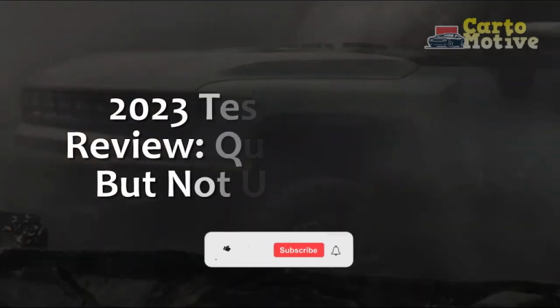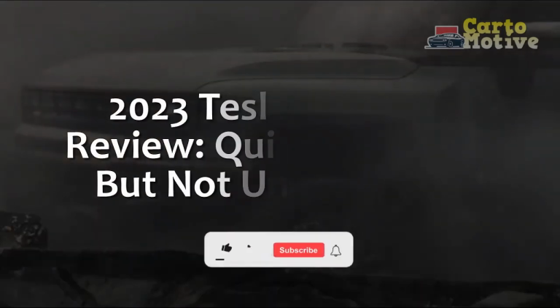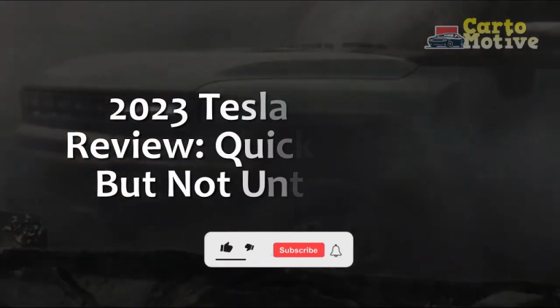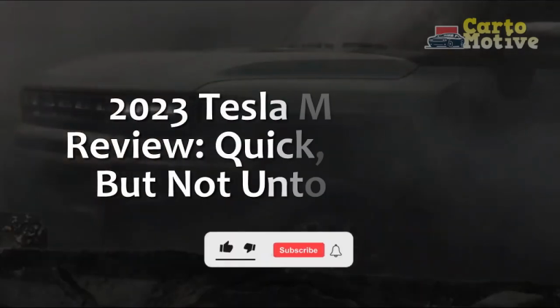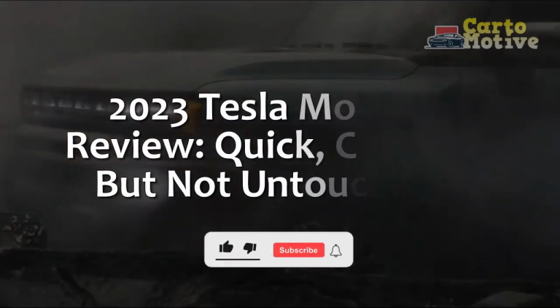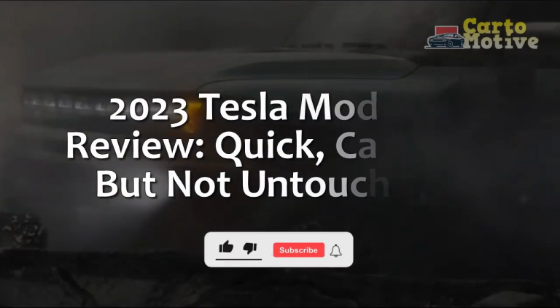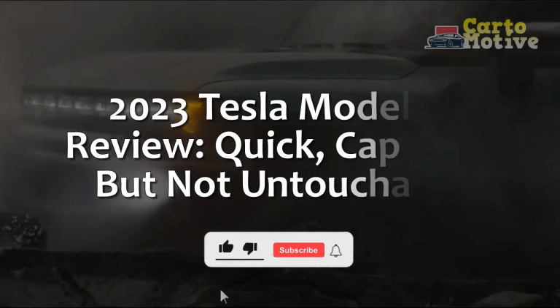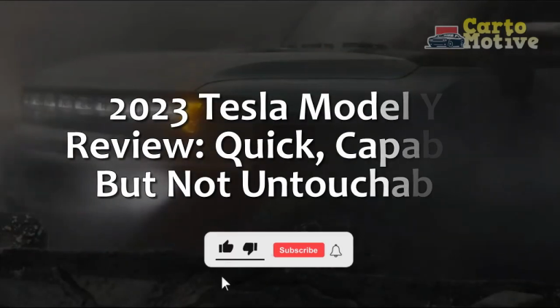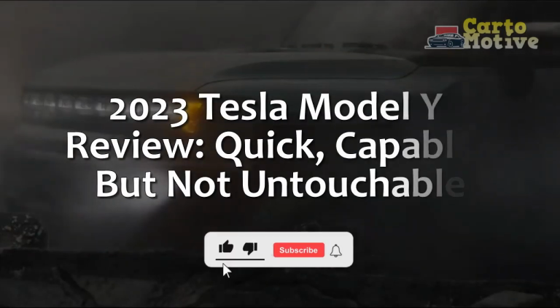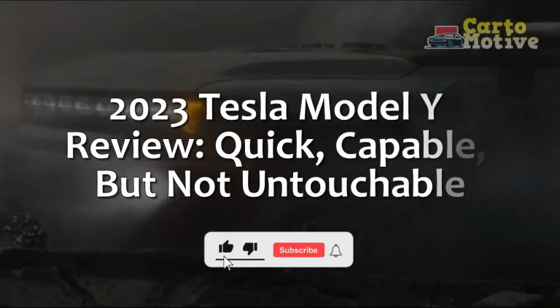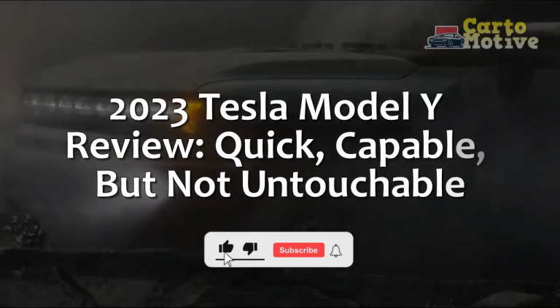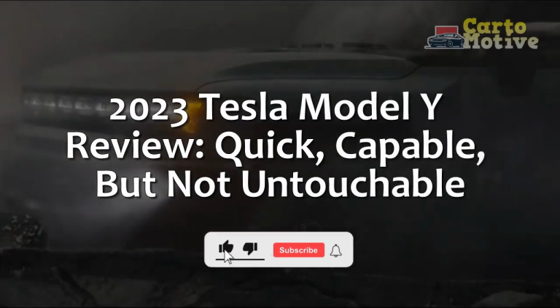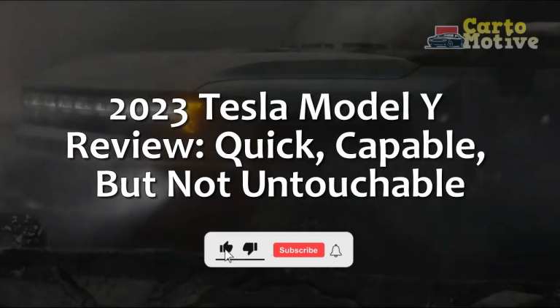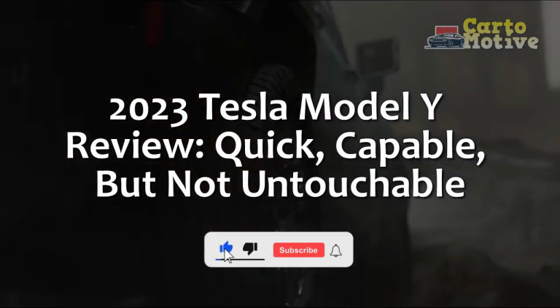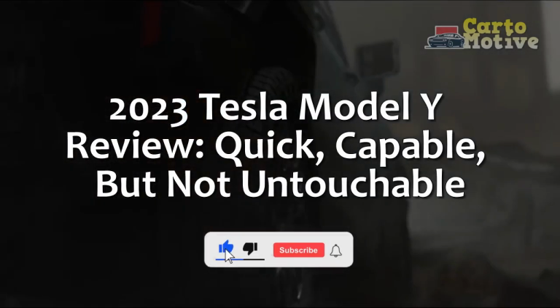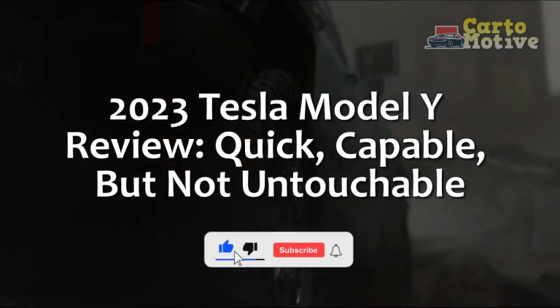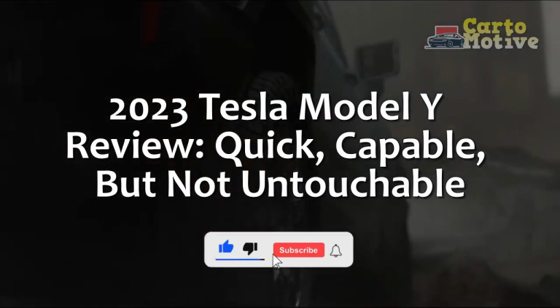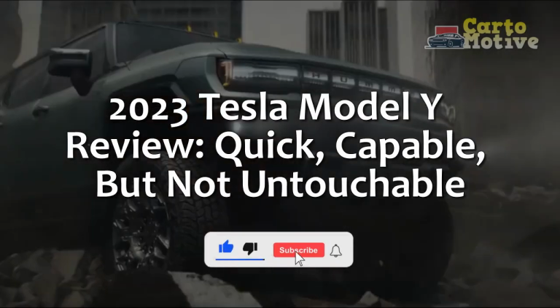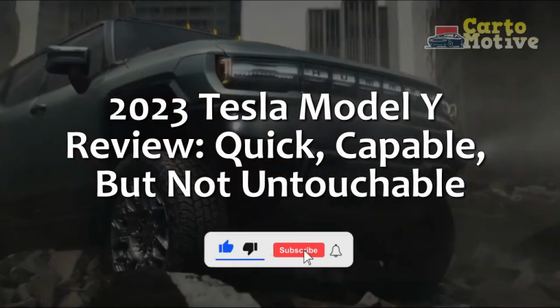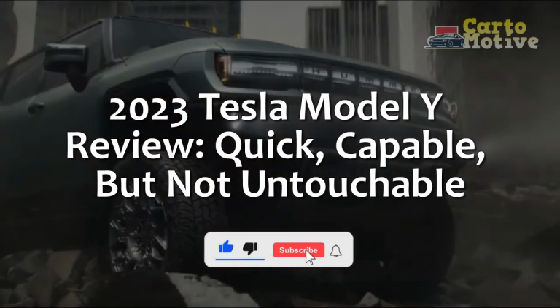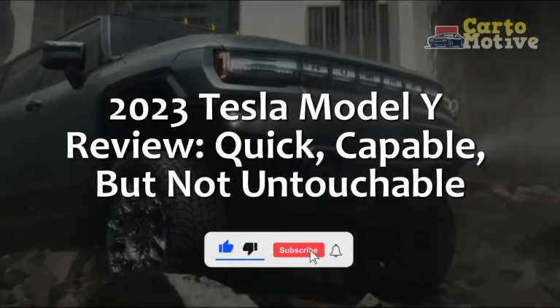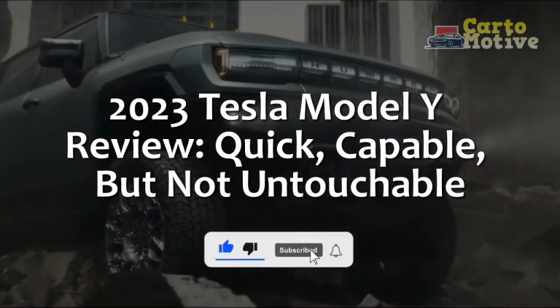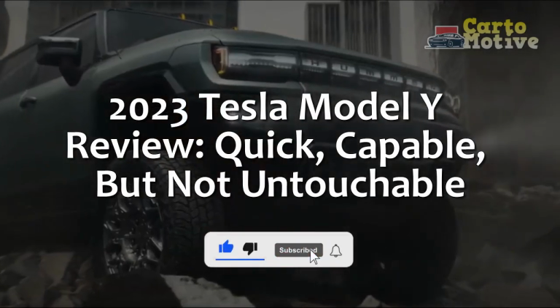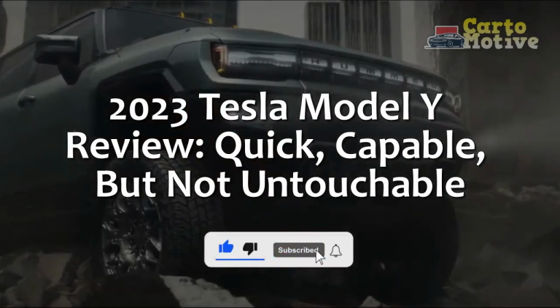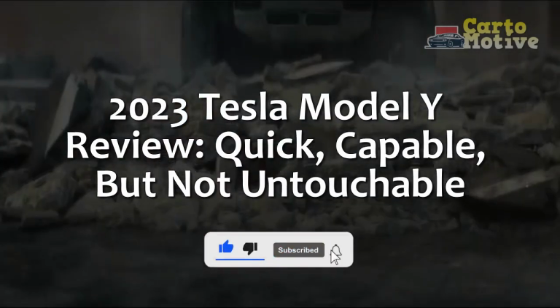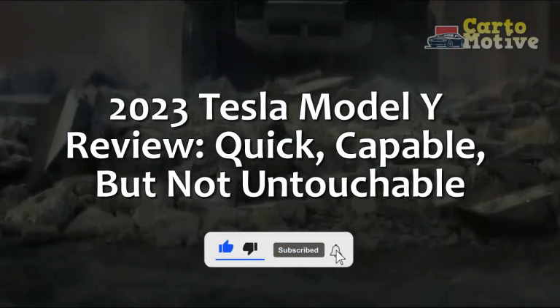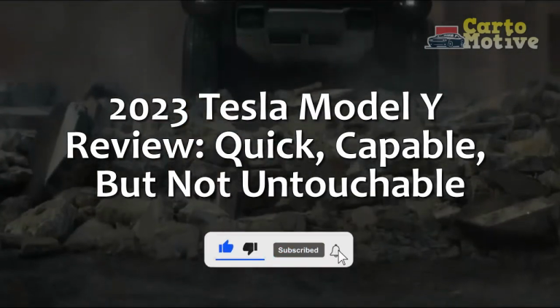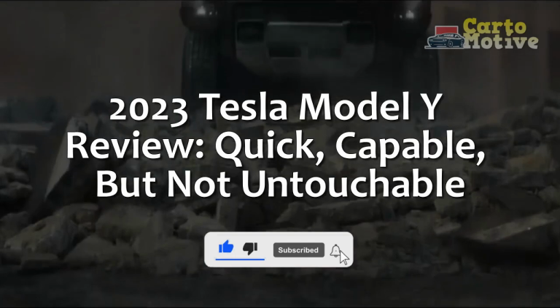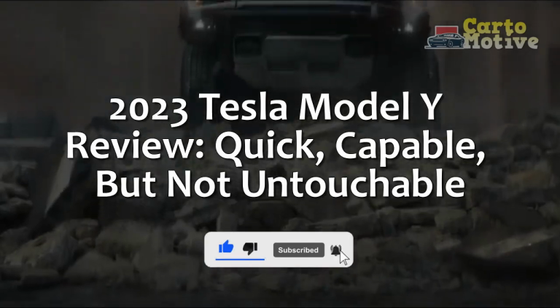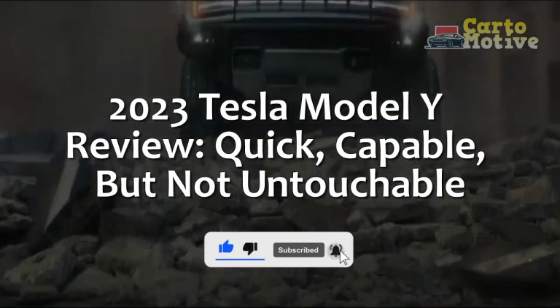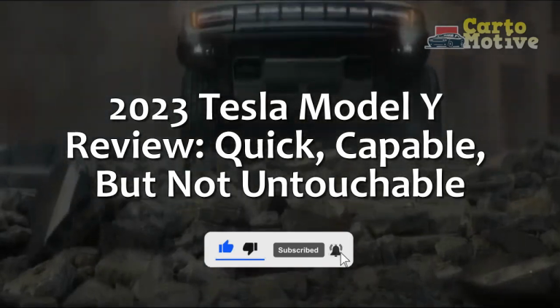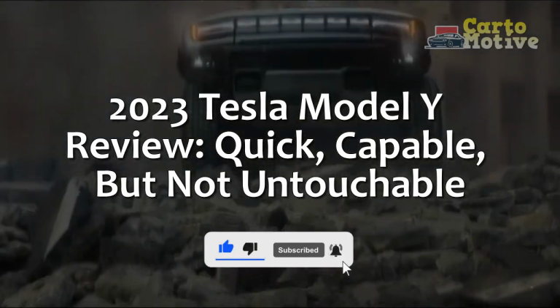2023 Tesla Model Y Review: Quick, Capable, But Not Untouchable.